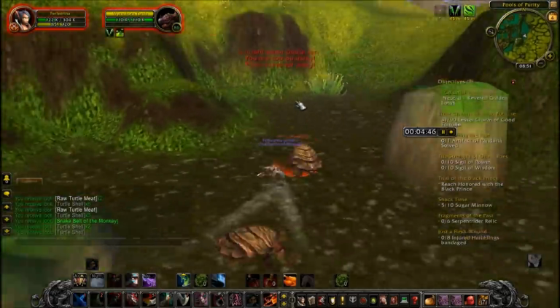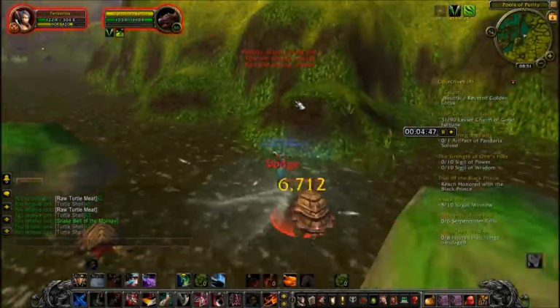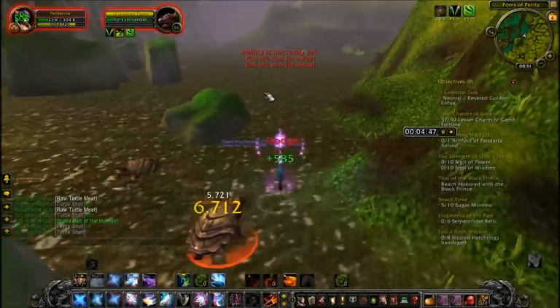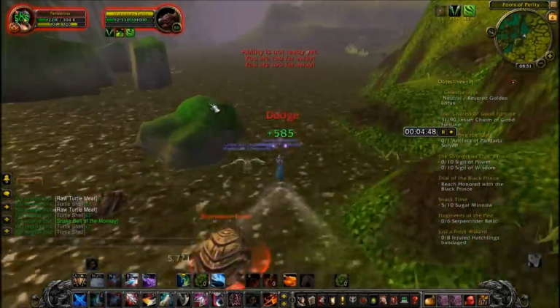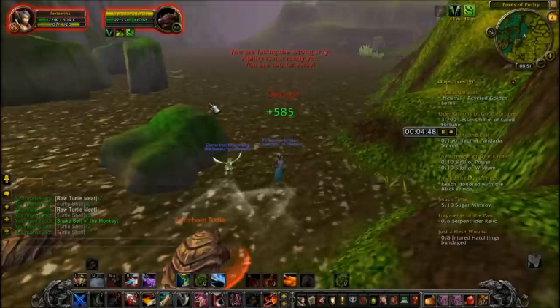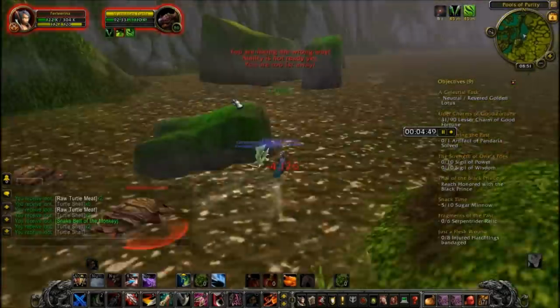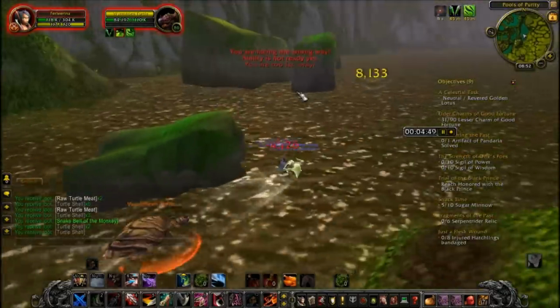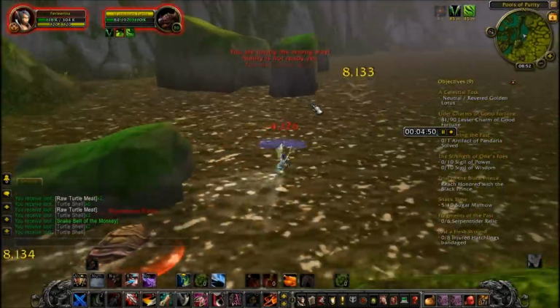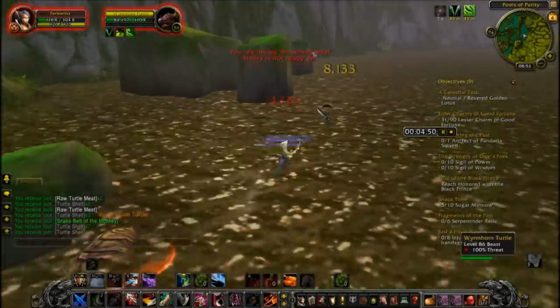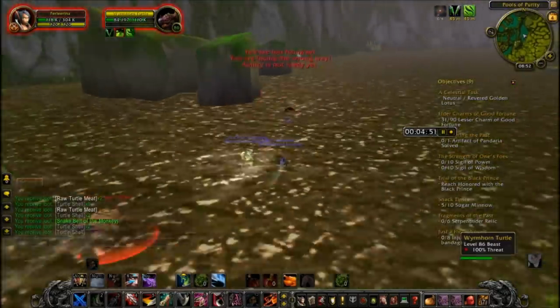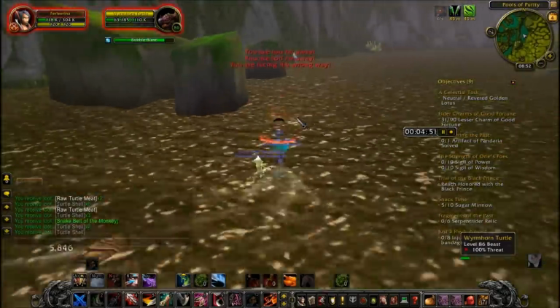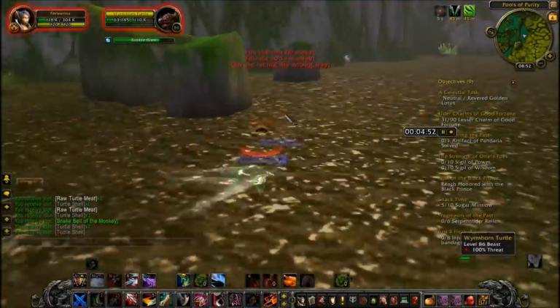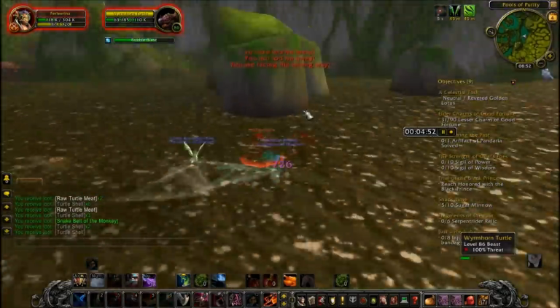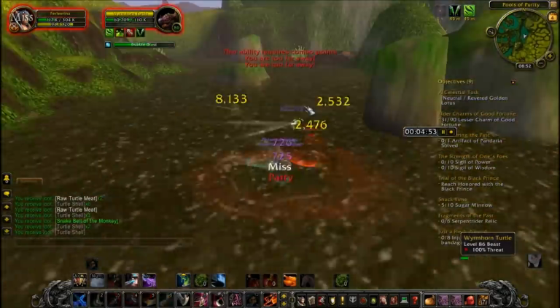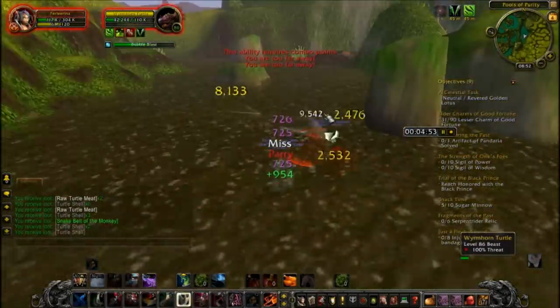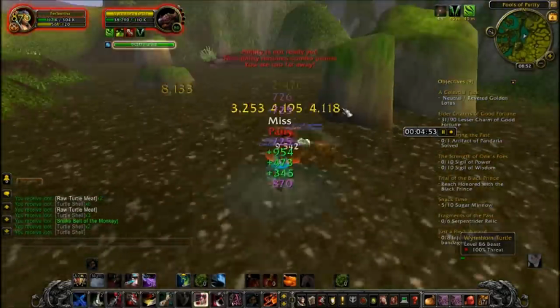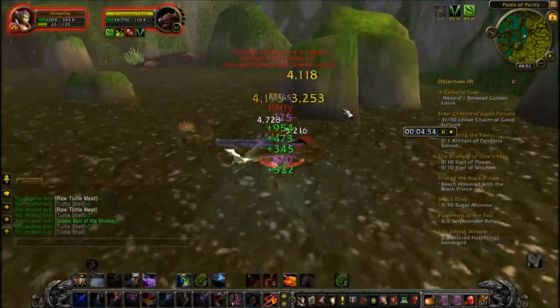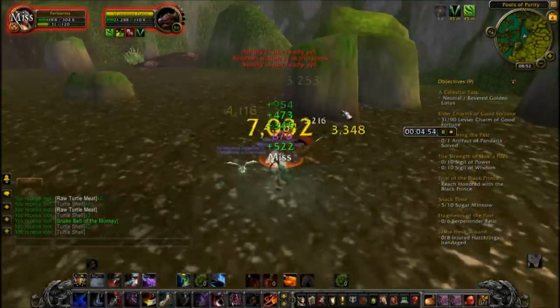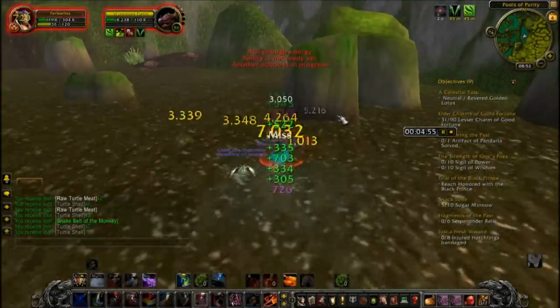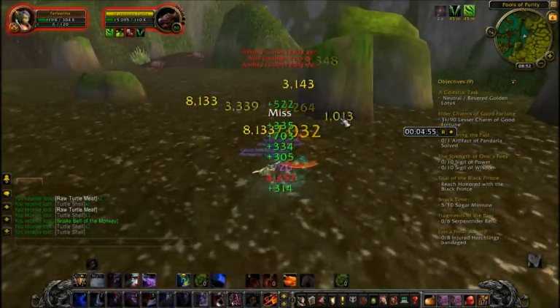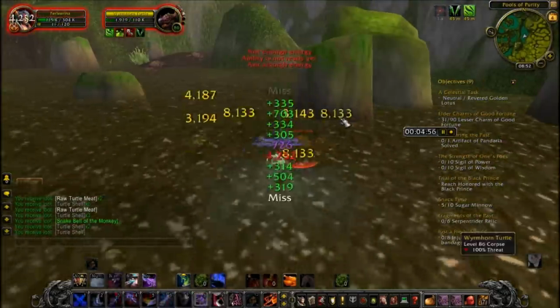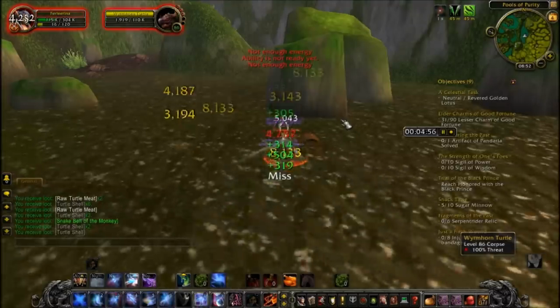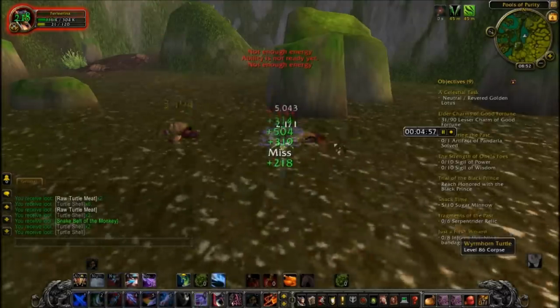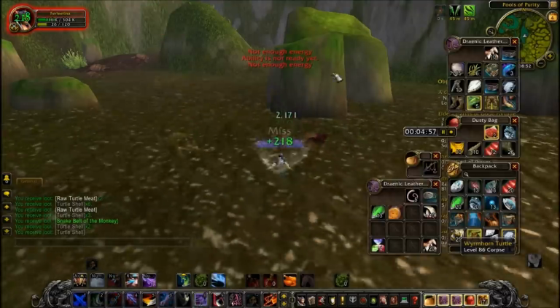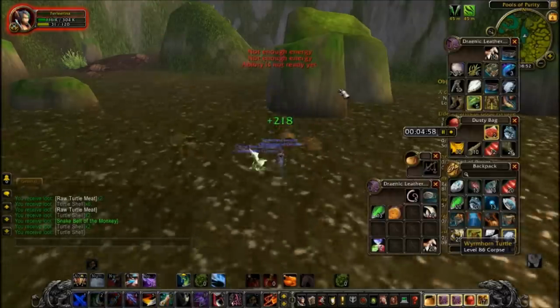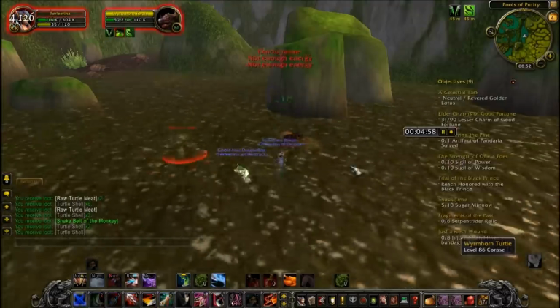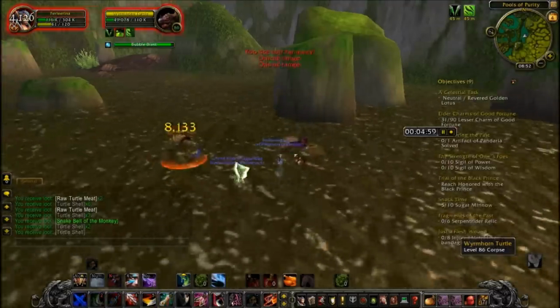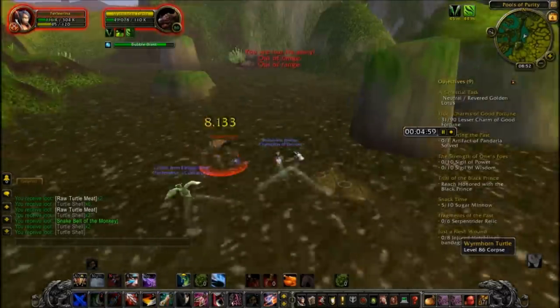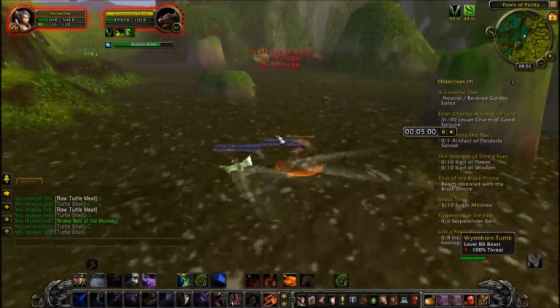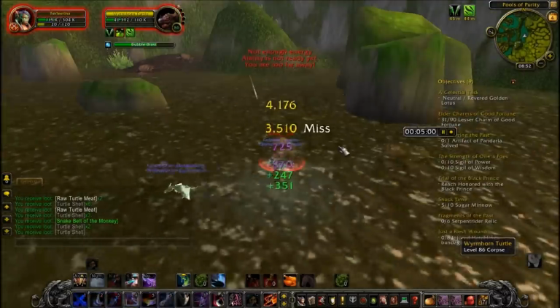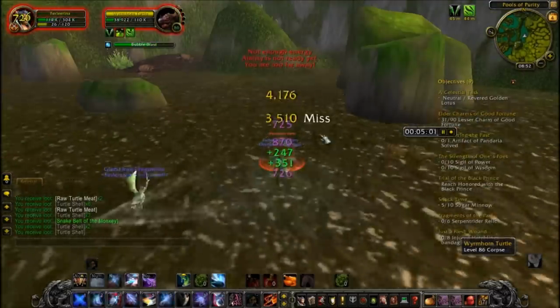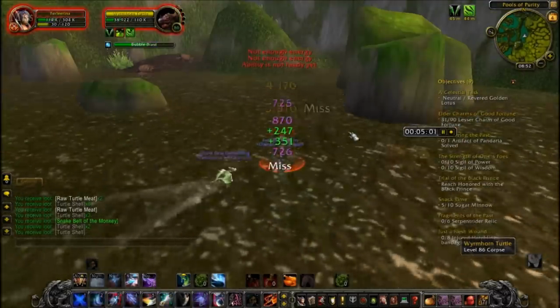Just a quick side note: the Wormhorn Turtles are a very efficient way to level your skinning from 500 to 560 if you're a skinner.